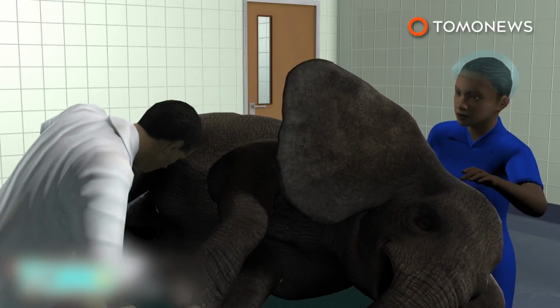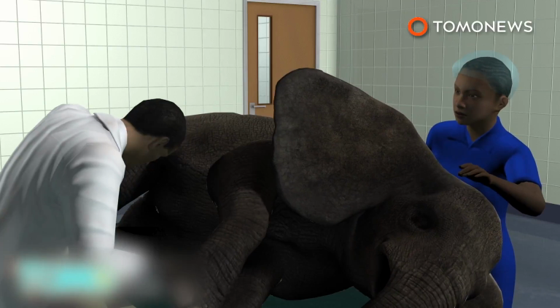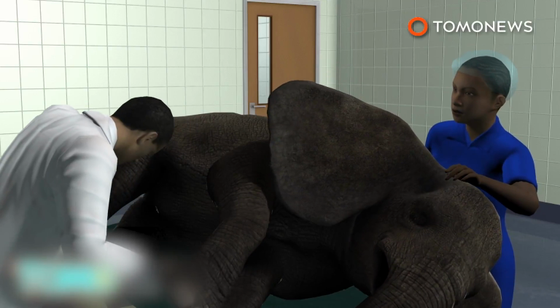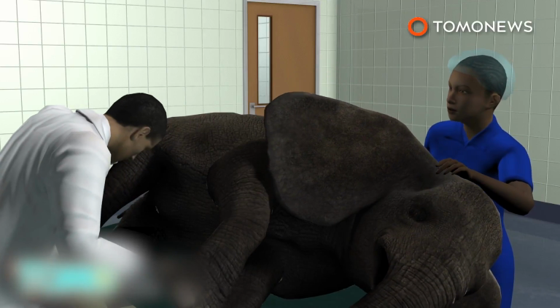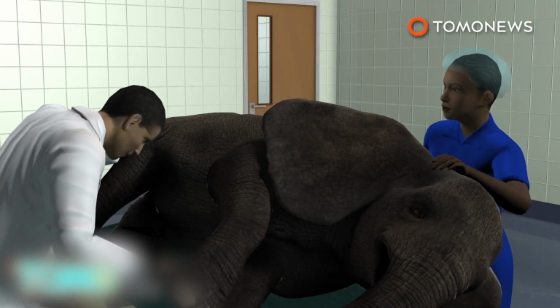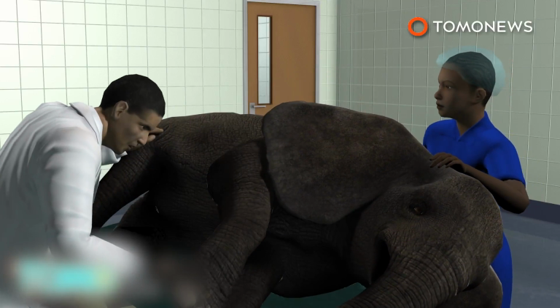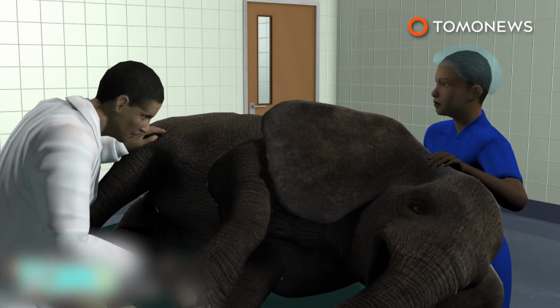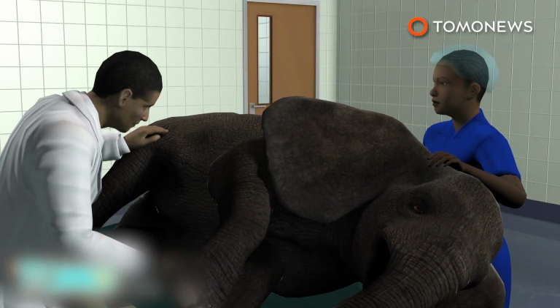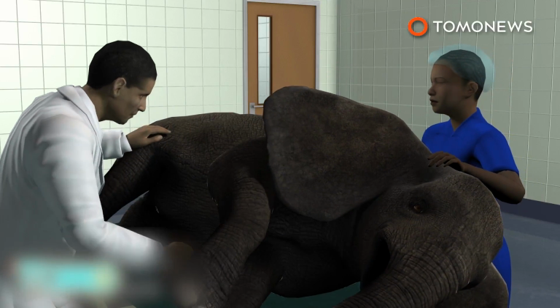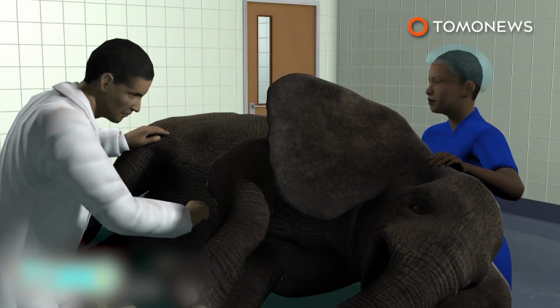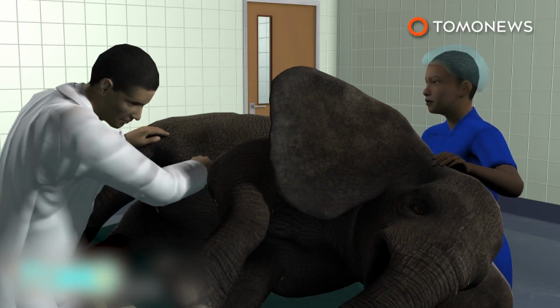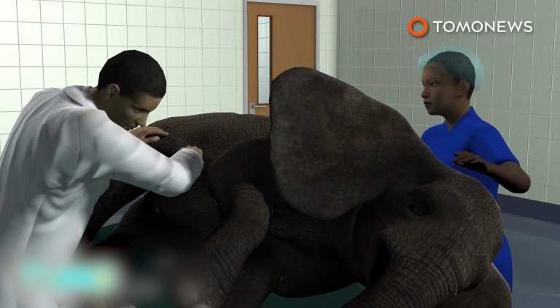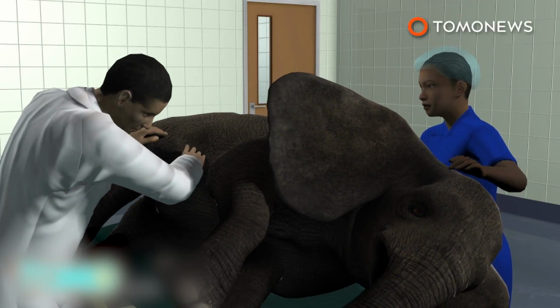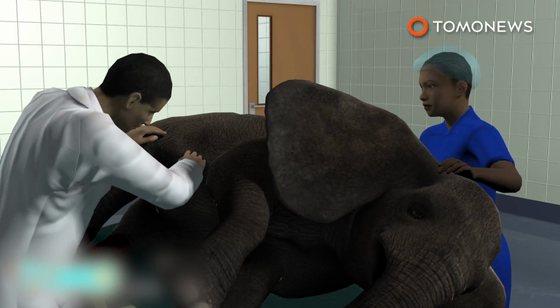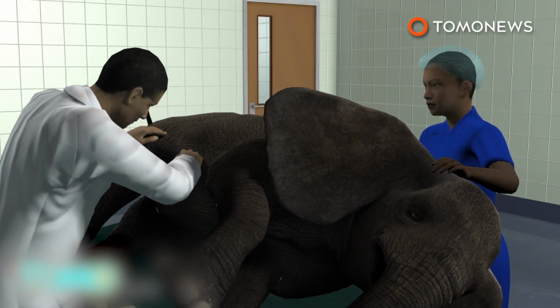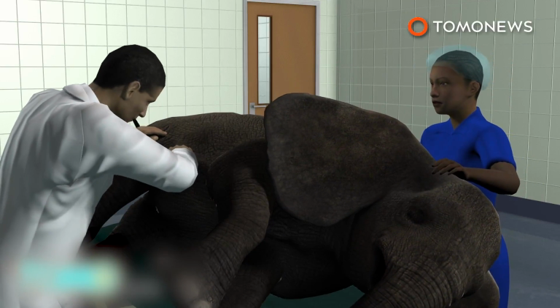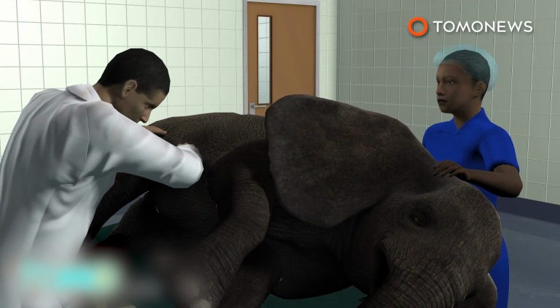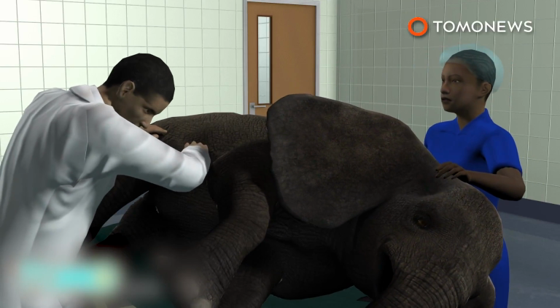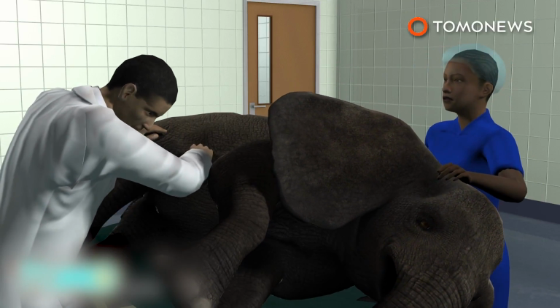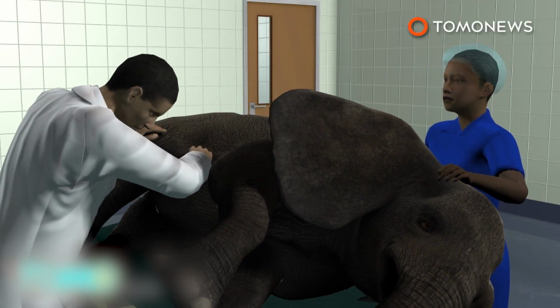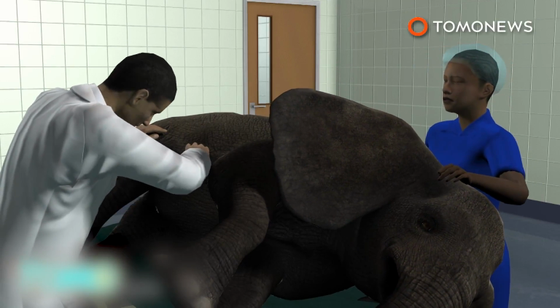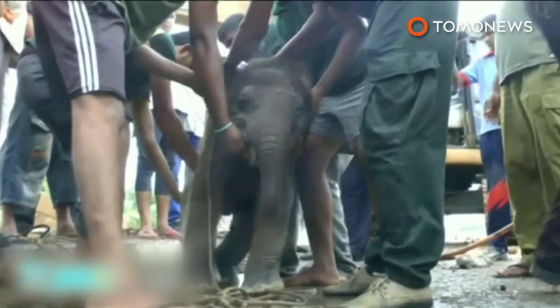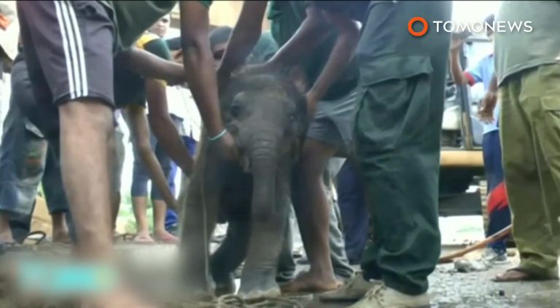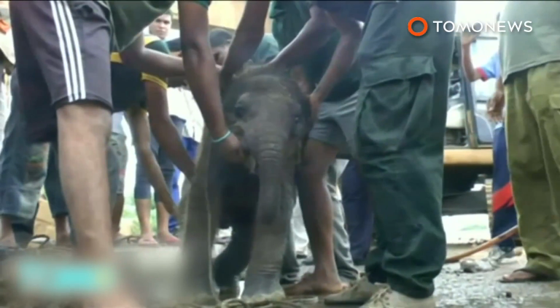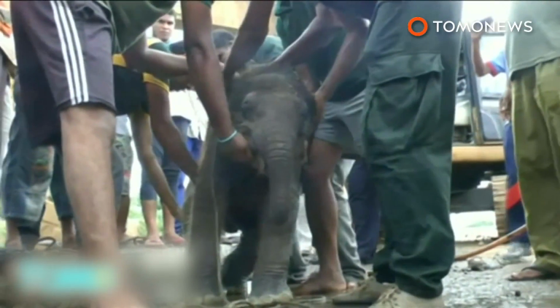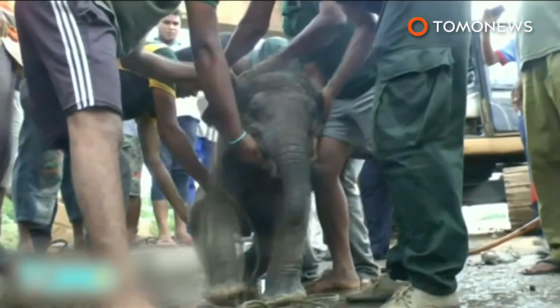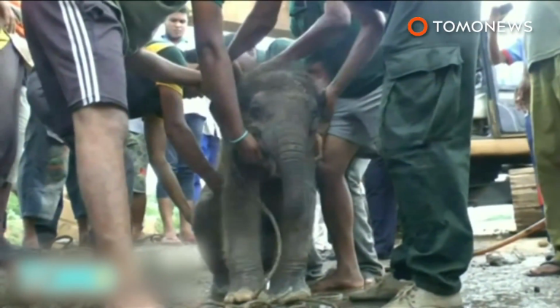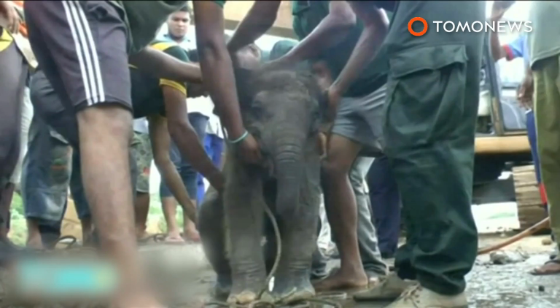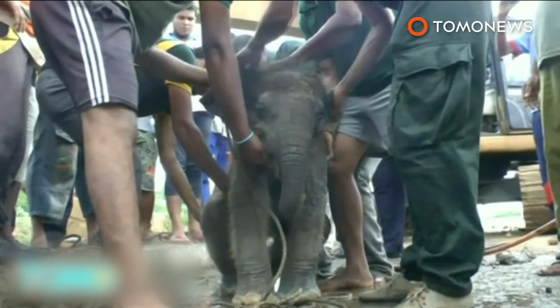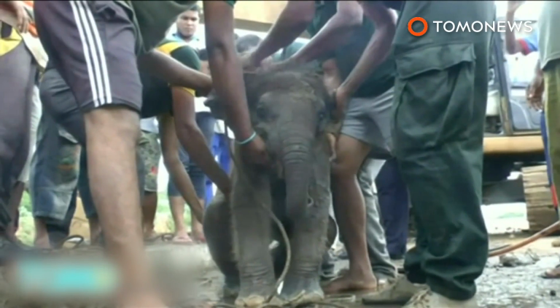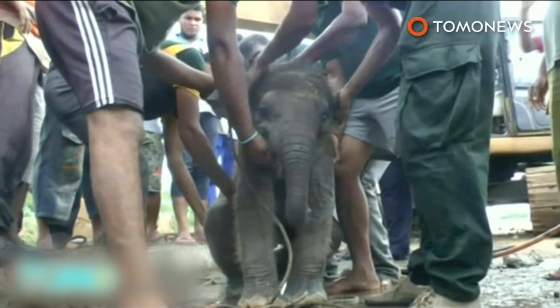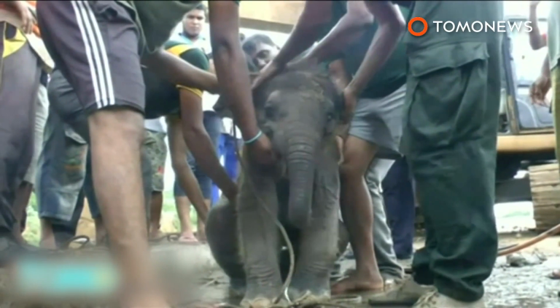Afterward, the animal was taken to hospital and treated for its injuries. Nice to have some good news for a change.